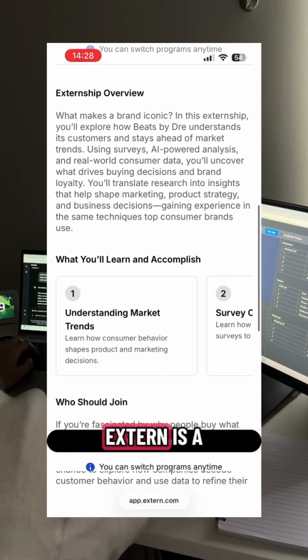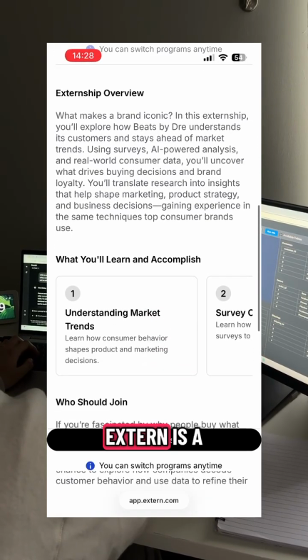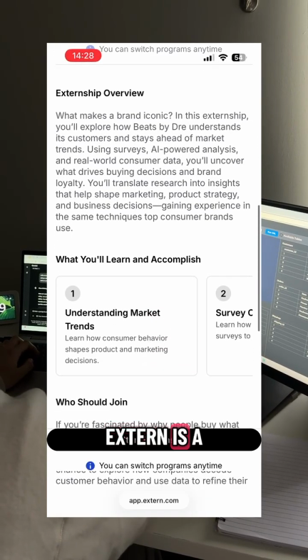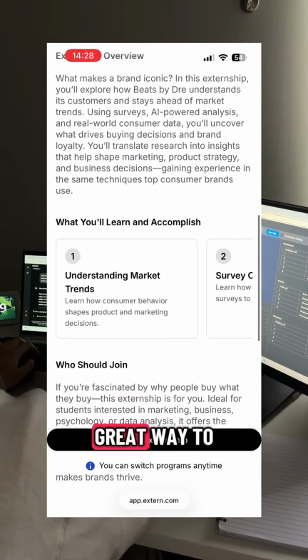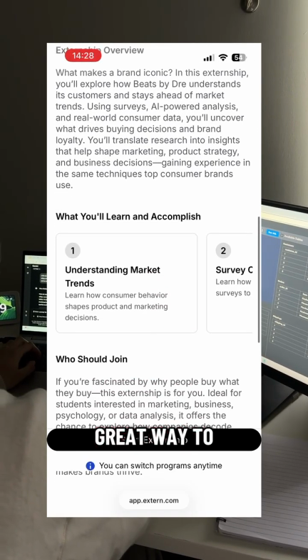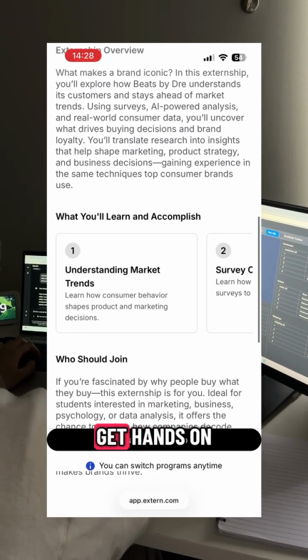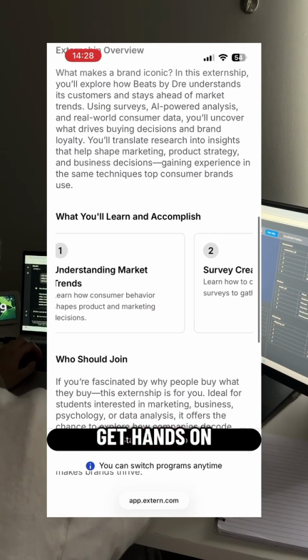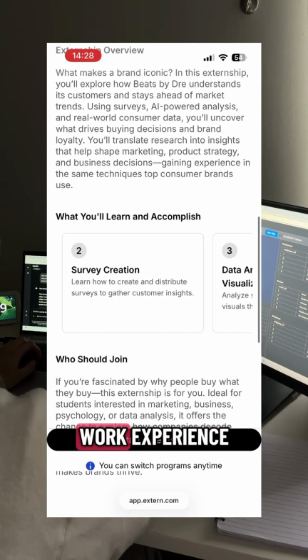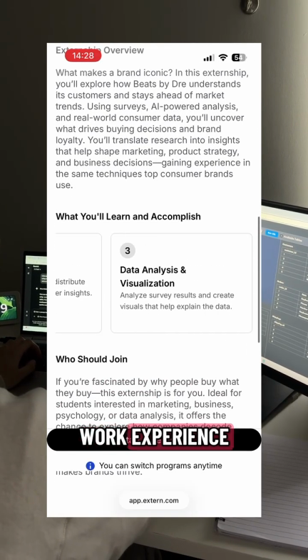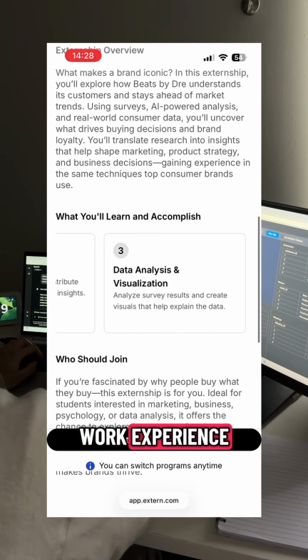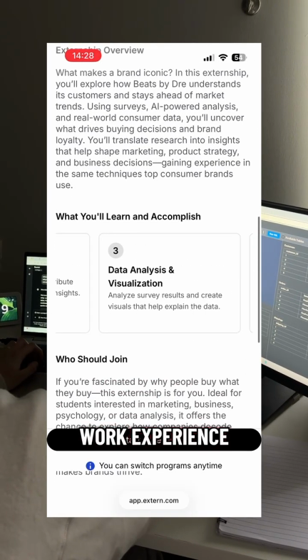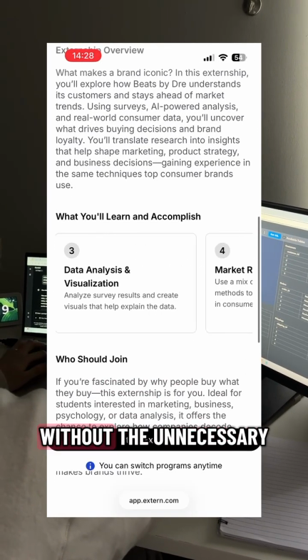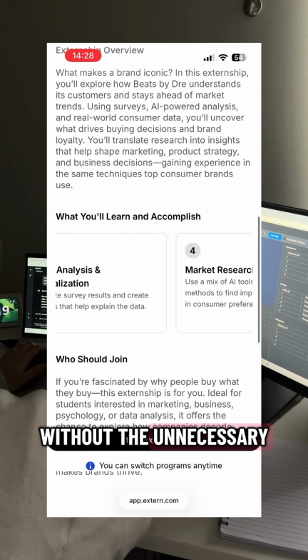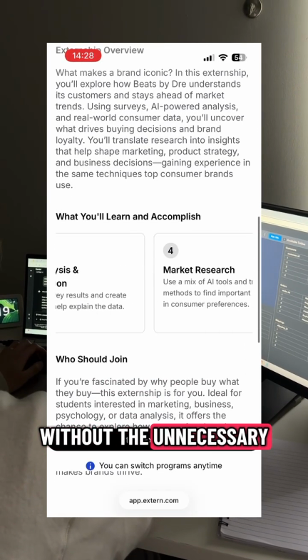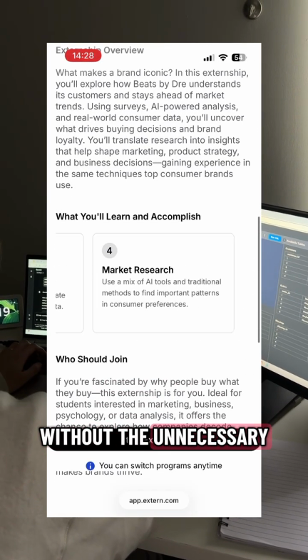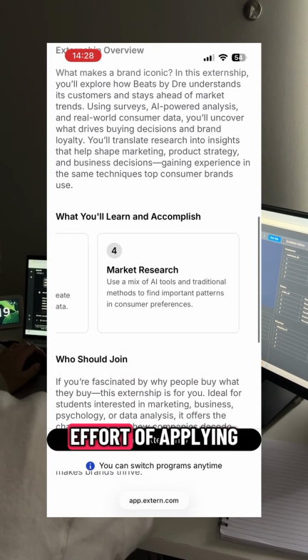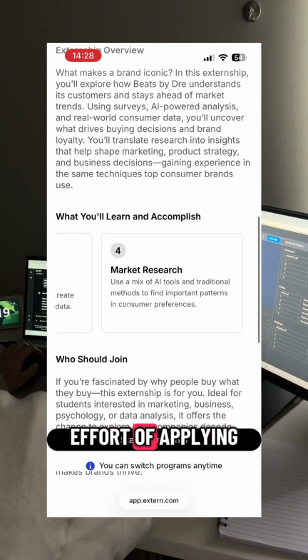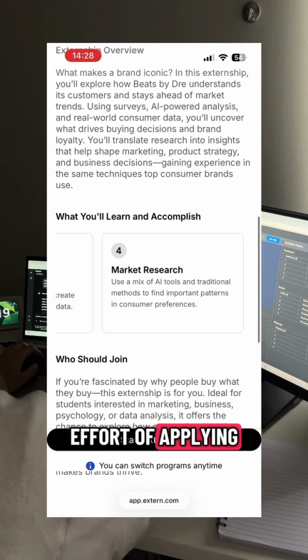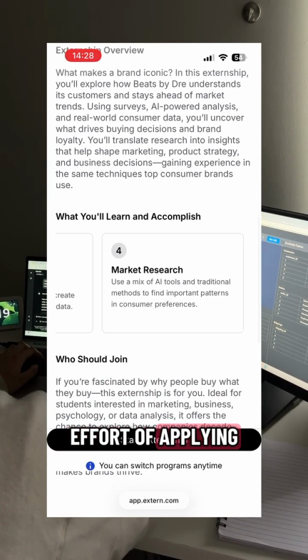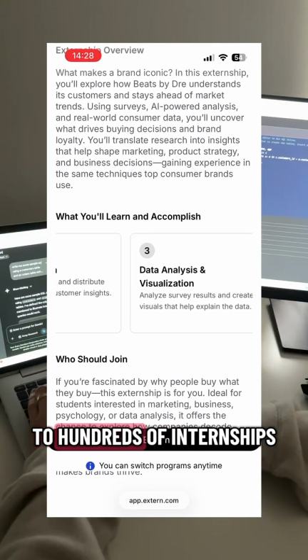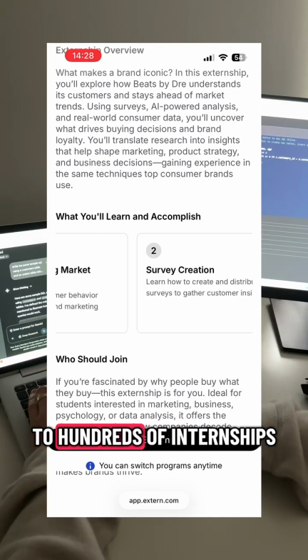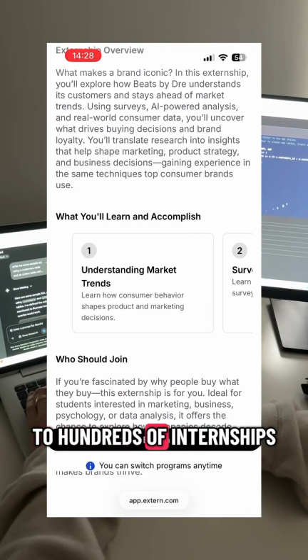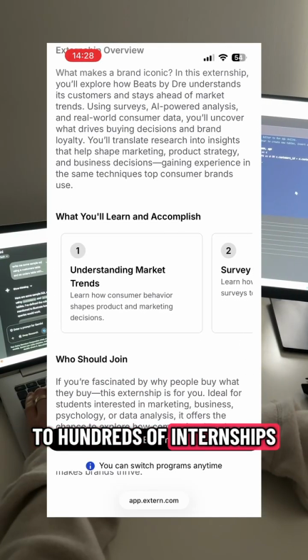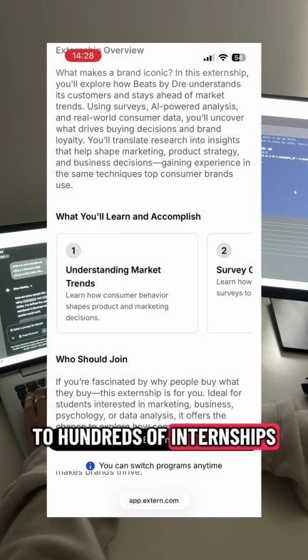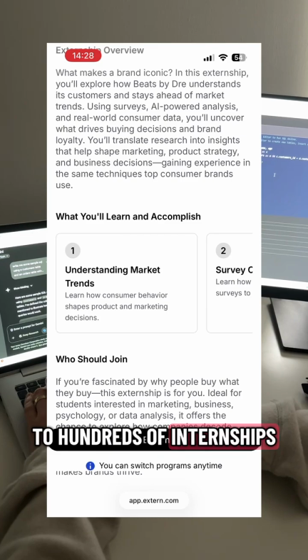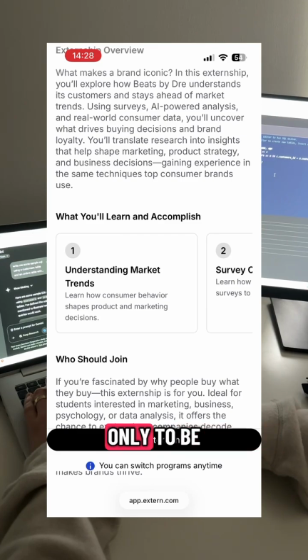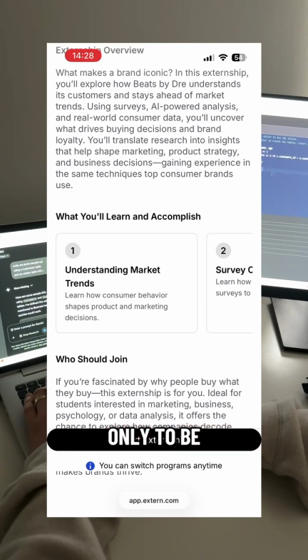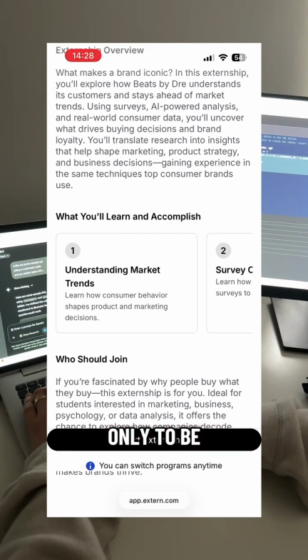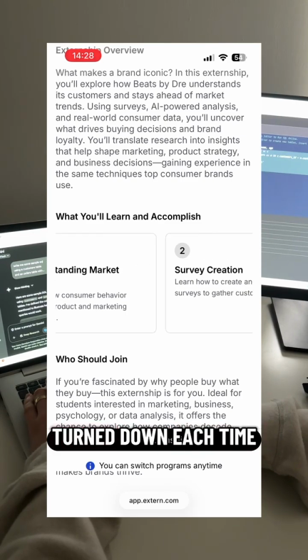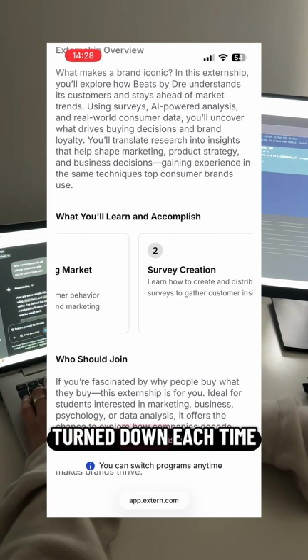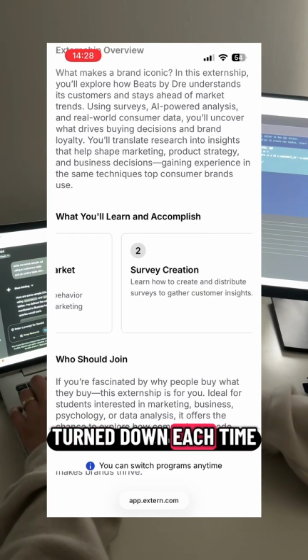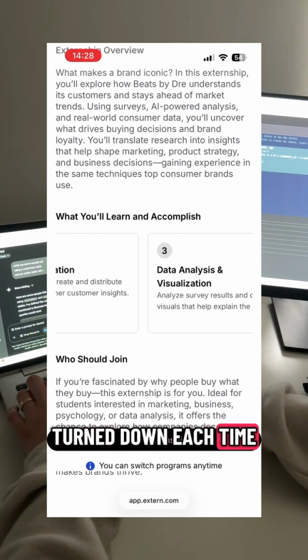Xtern is a great way to get hands-on work experience without the unnecessary effort of applying to hundreds of internships only to be turned down each time.